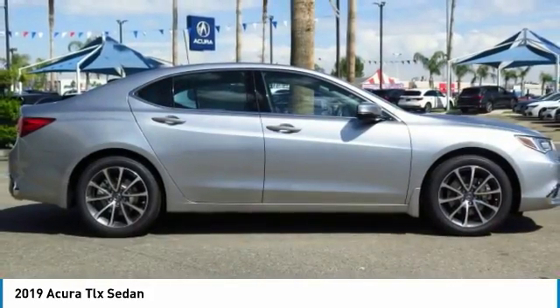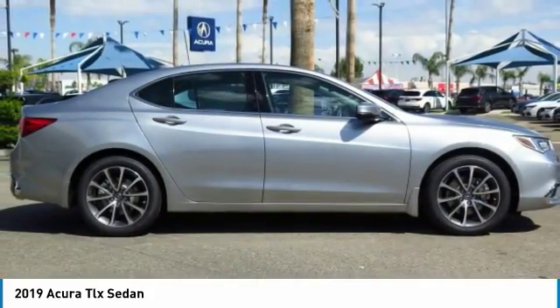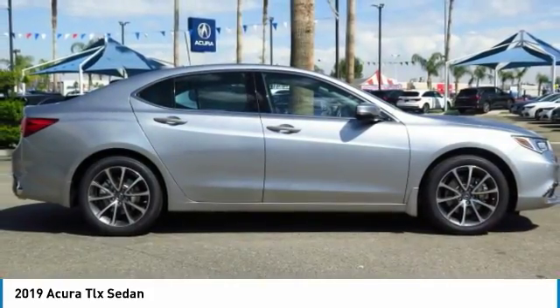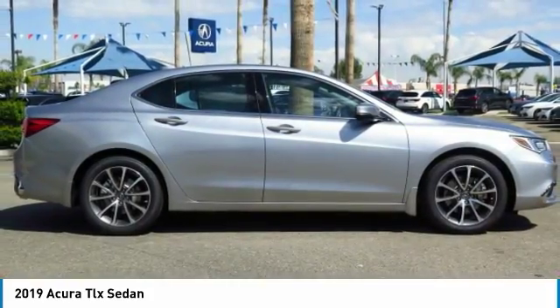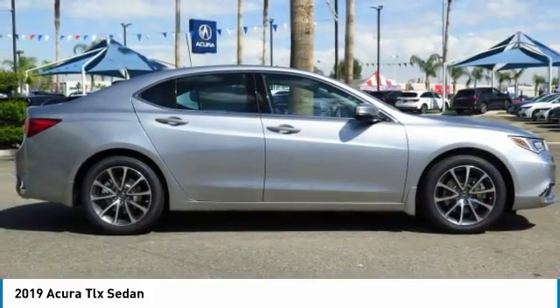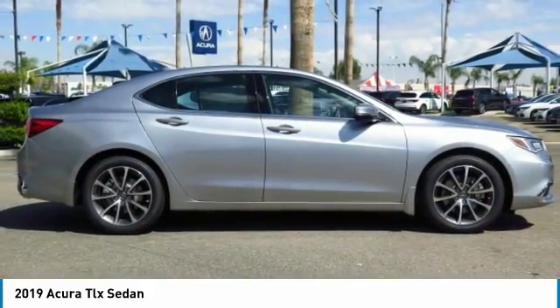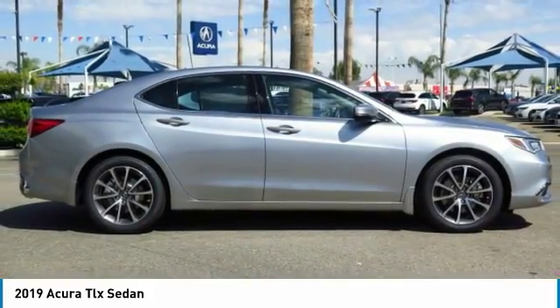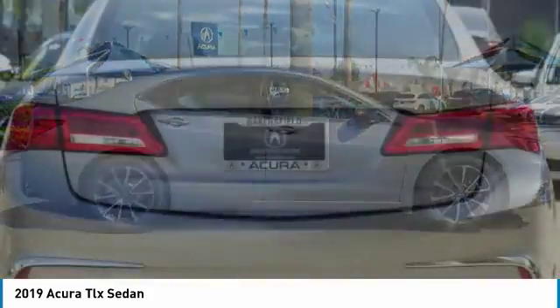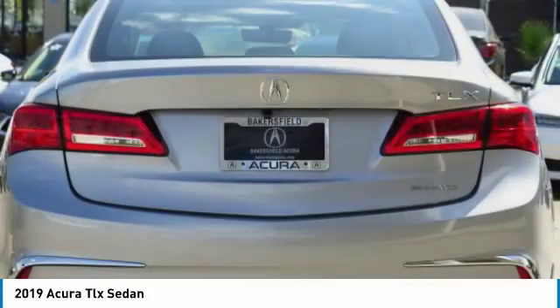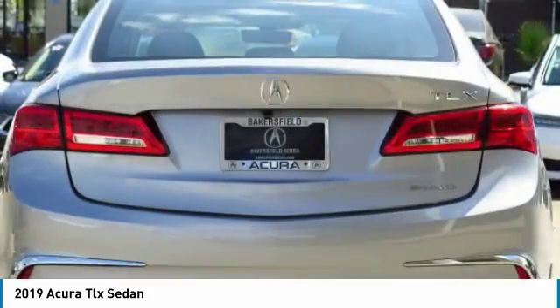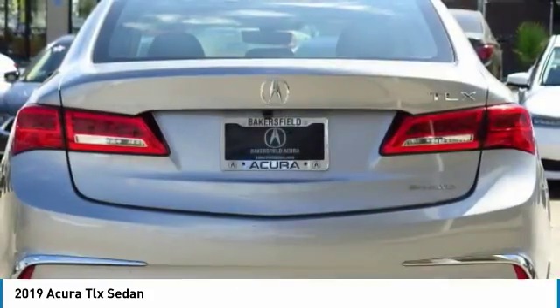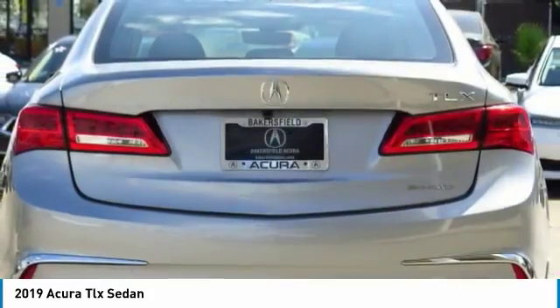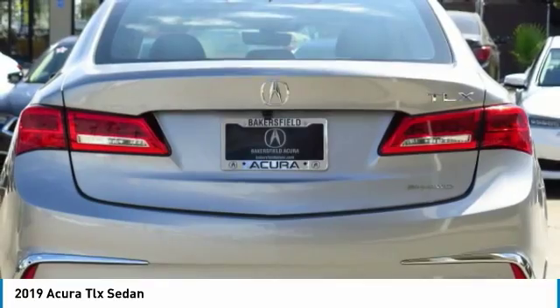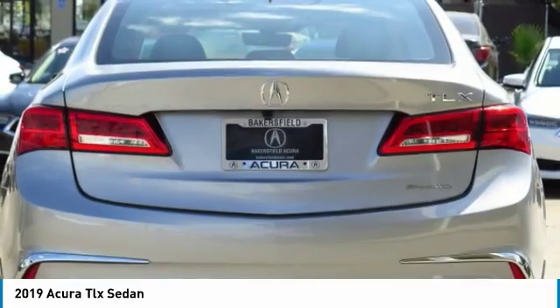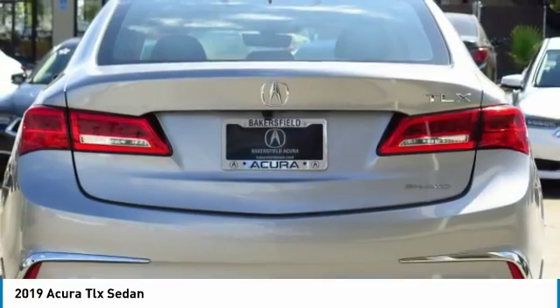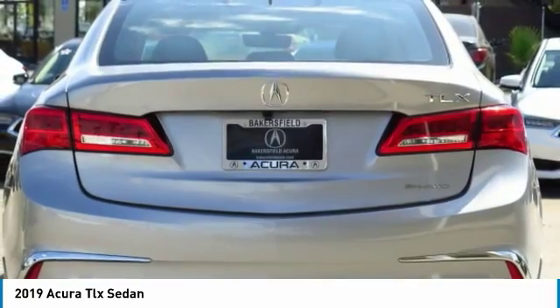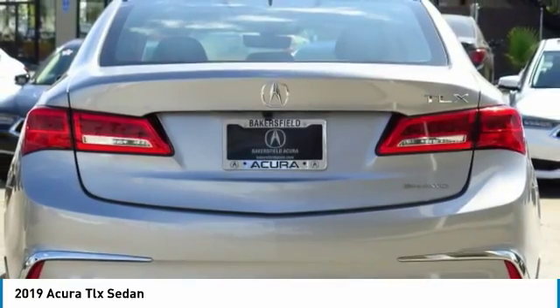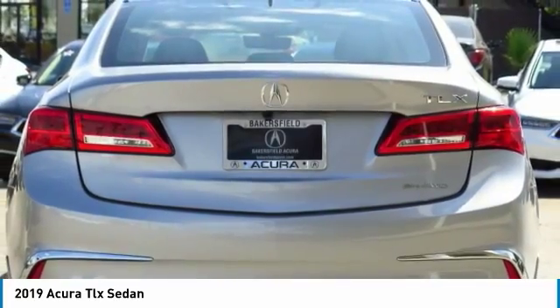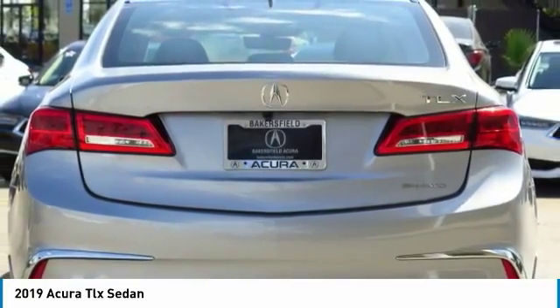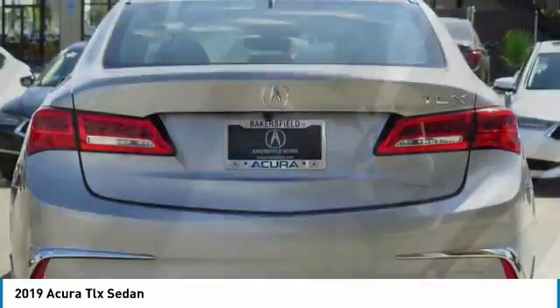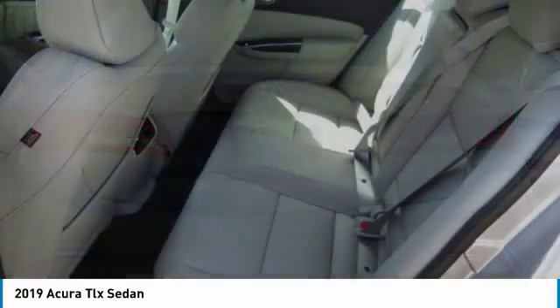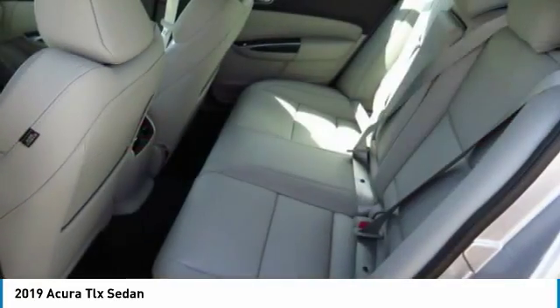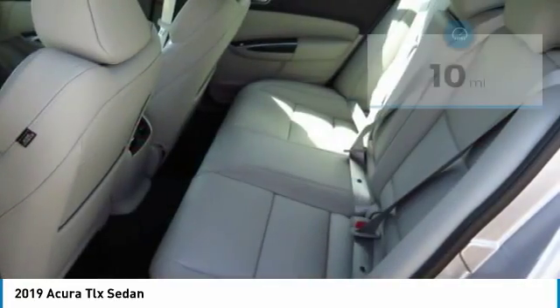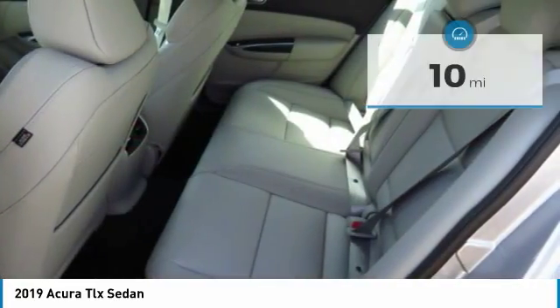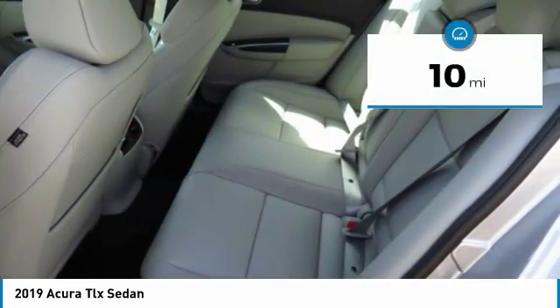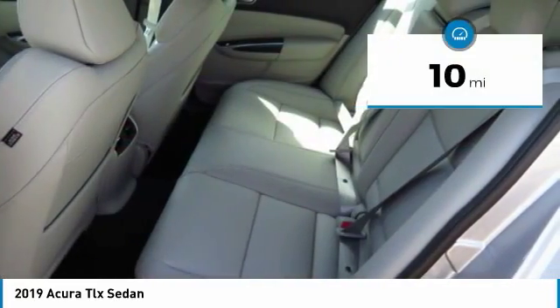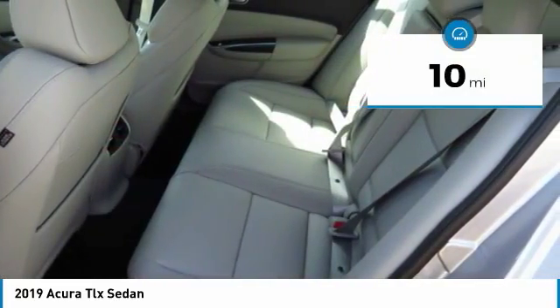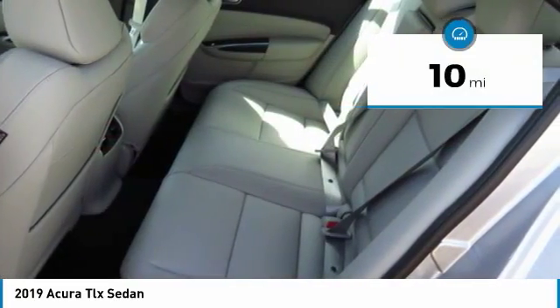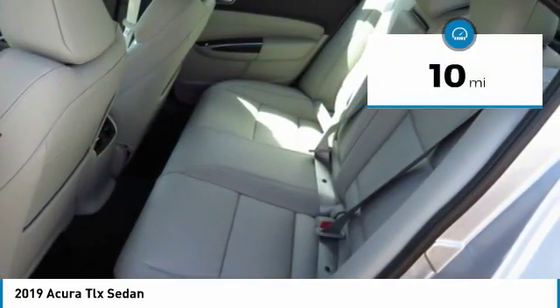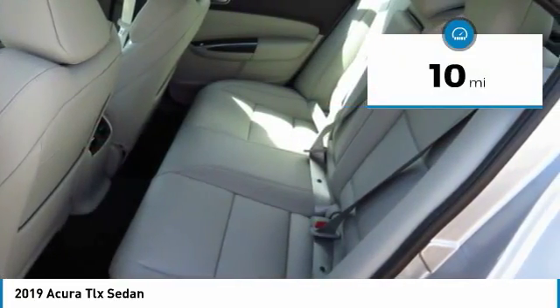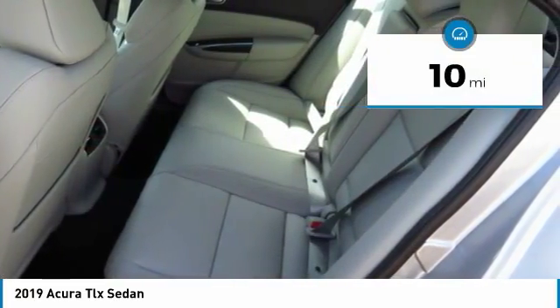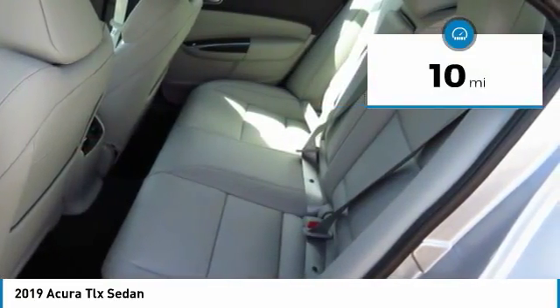It comes with an extremely quiet interior, spacious front seats, and smooth ride quality. This vehicle has less than 100 miles.